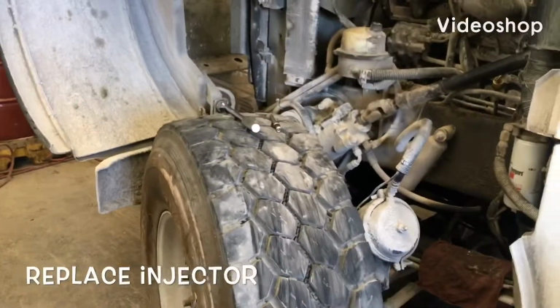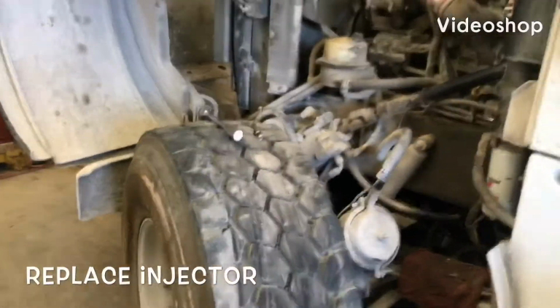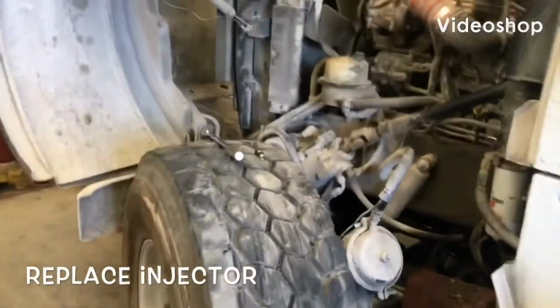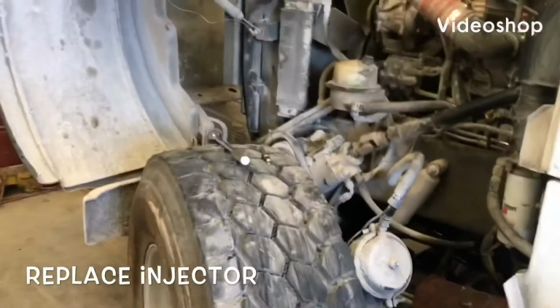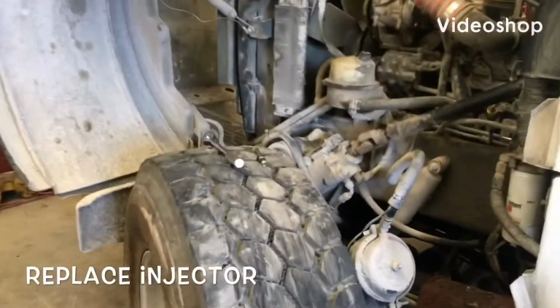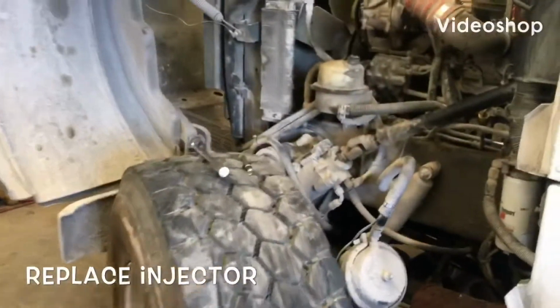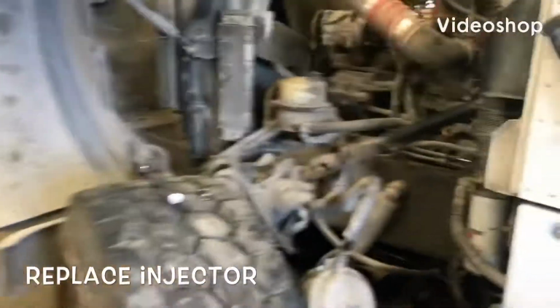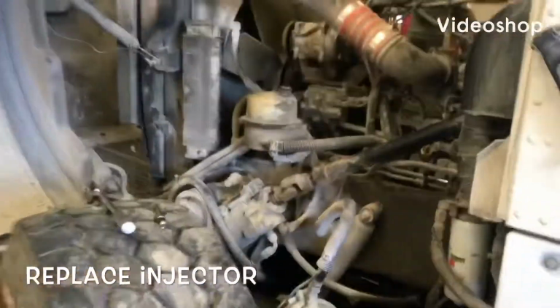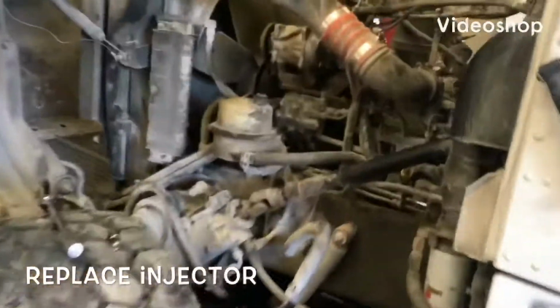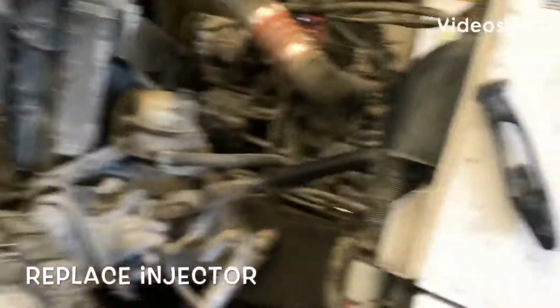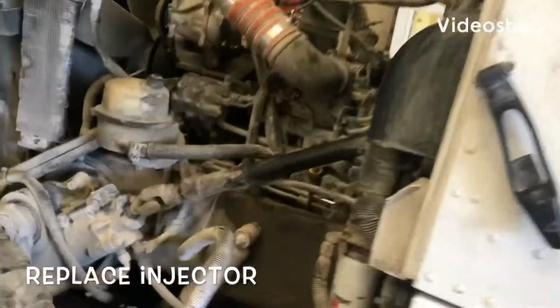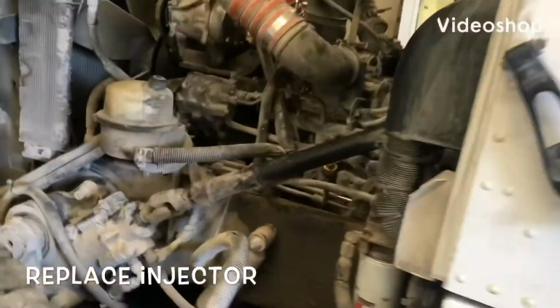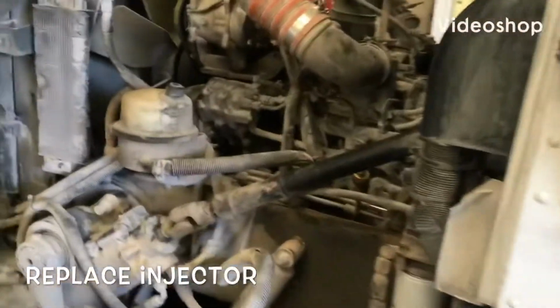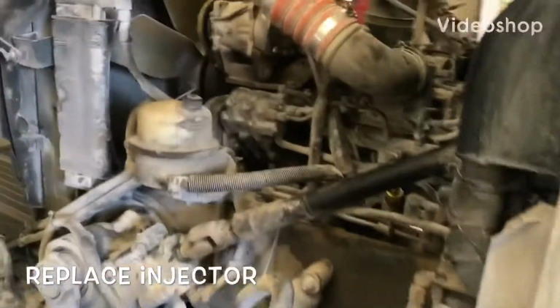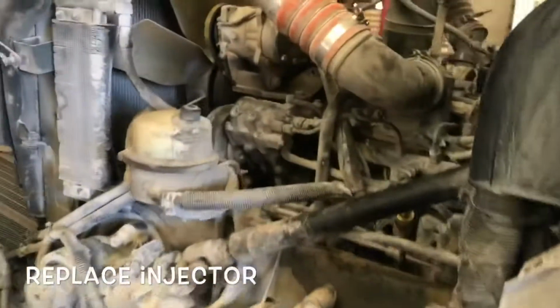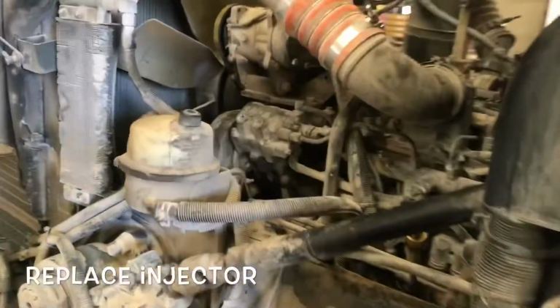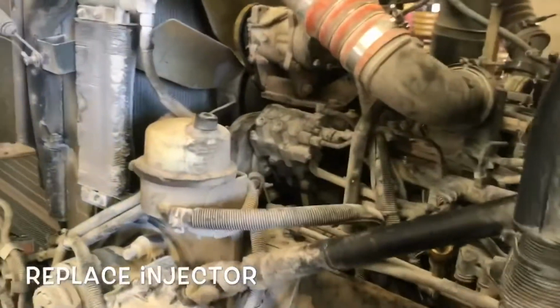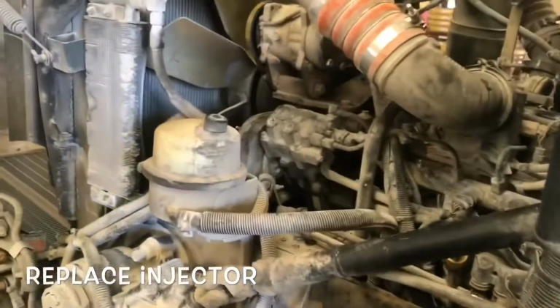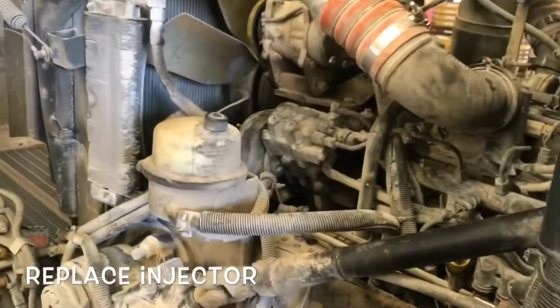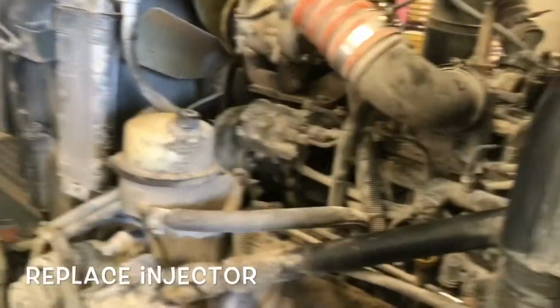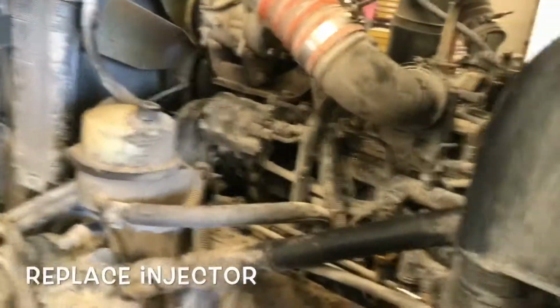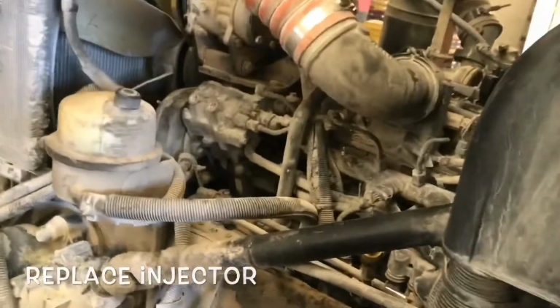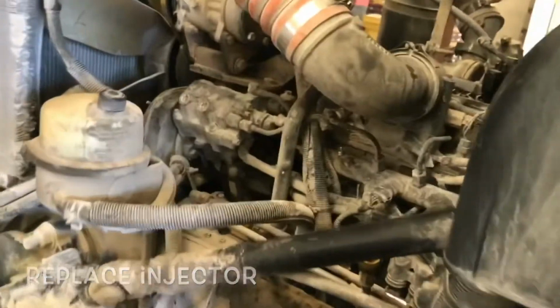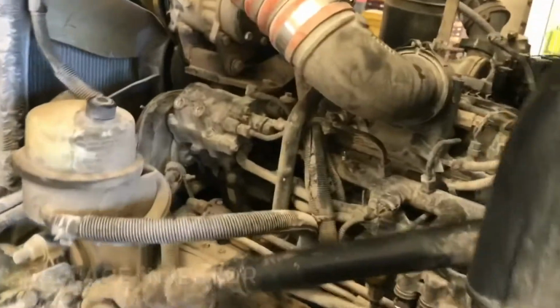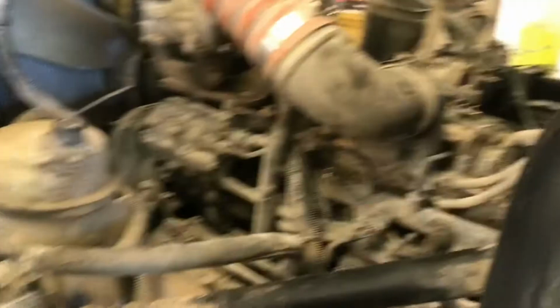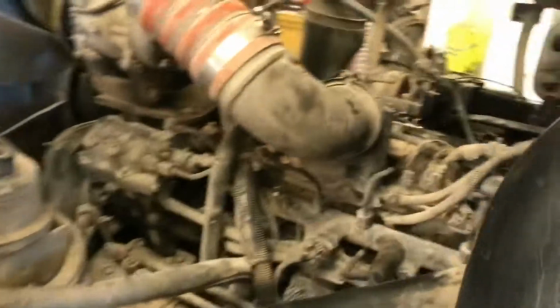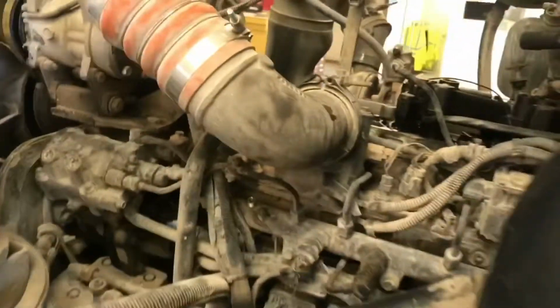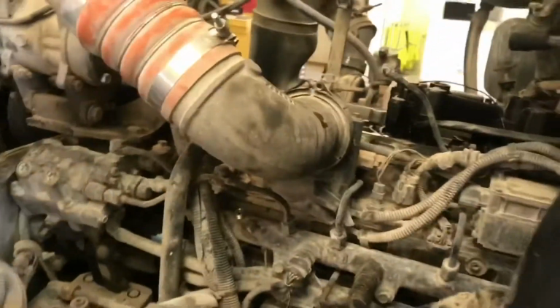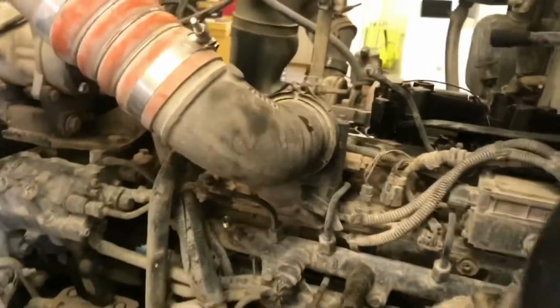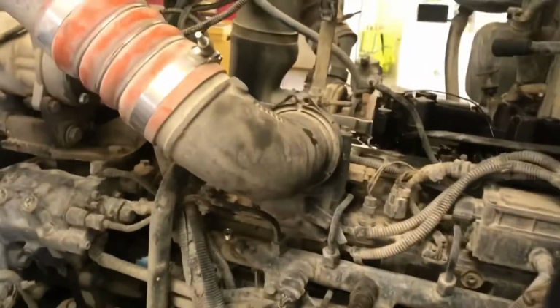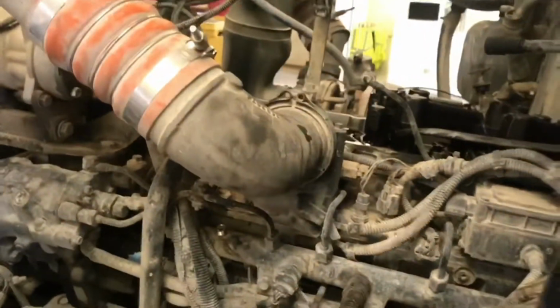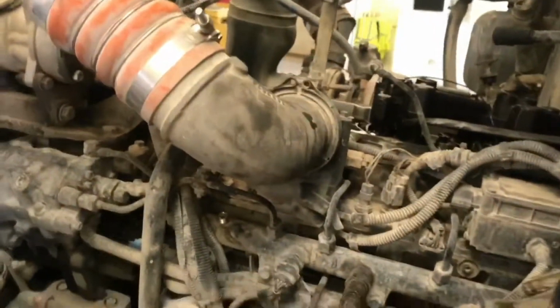What's going on everybody? I just wanted to make a quick video on how to remove an injector from a Cummins ISL — I believe it's a 9 liter.